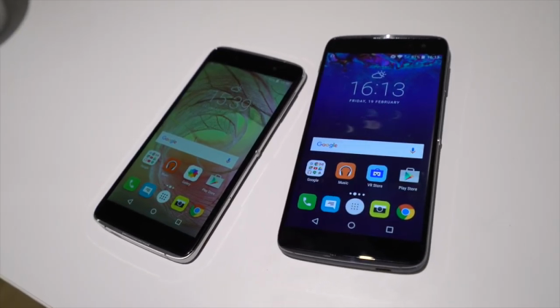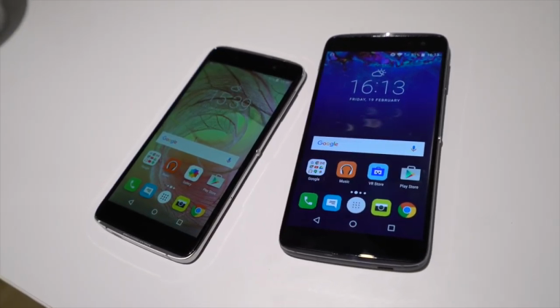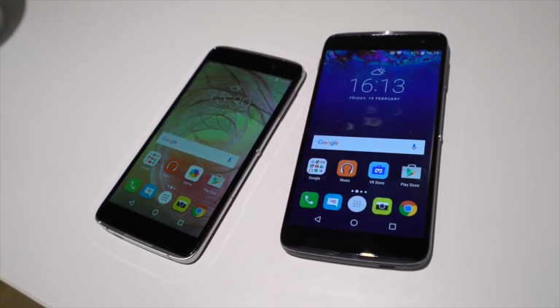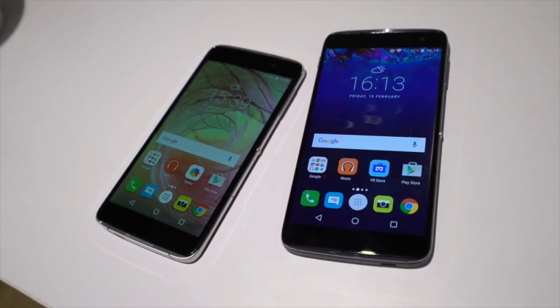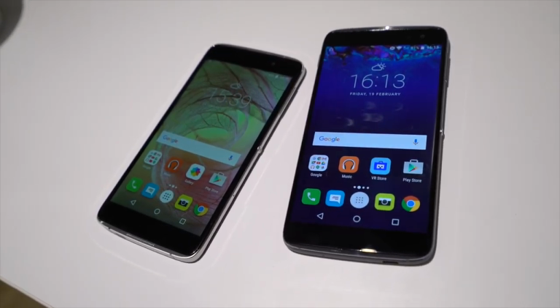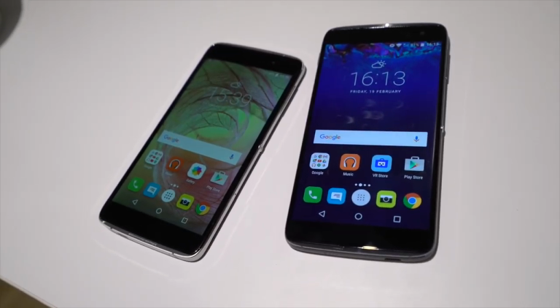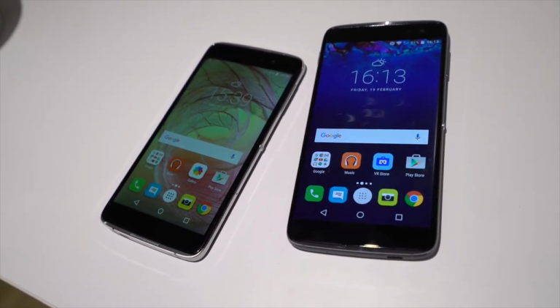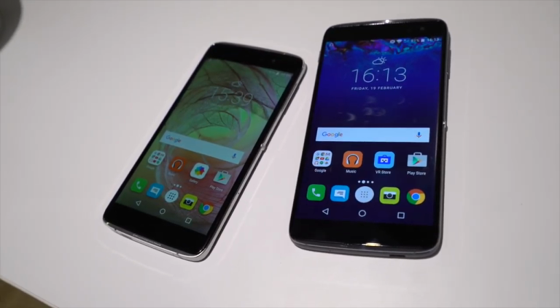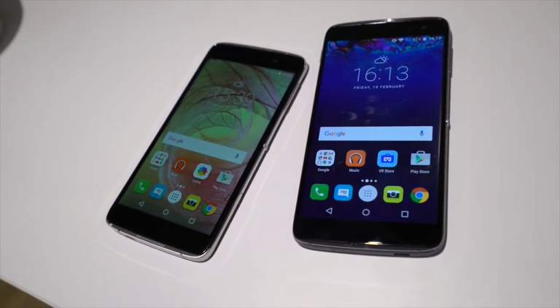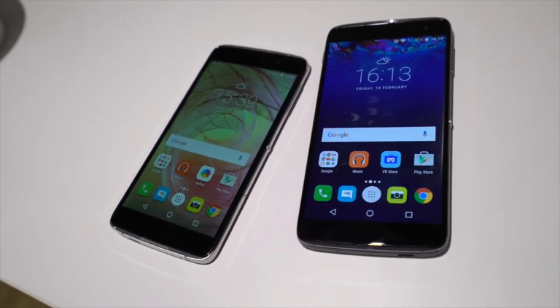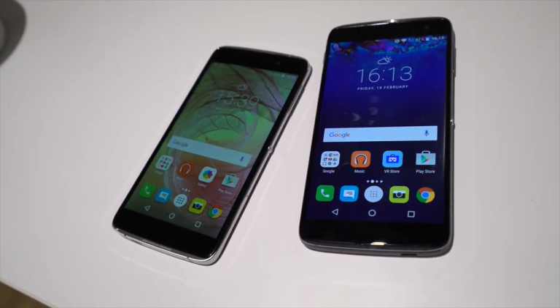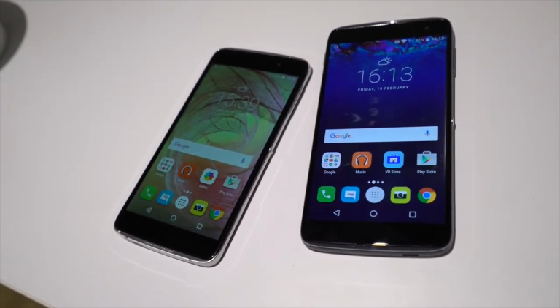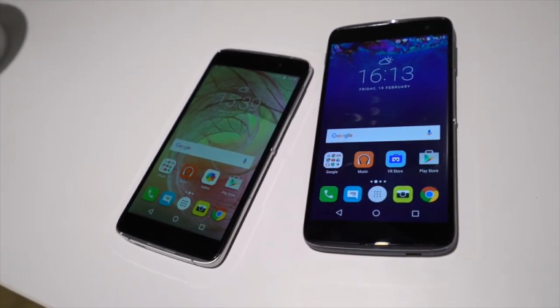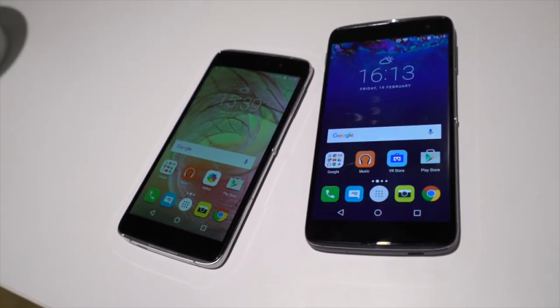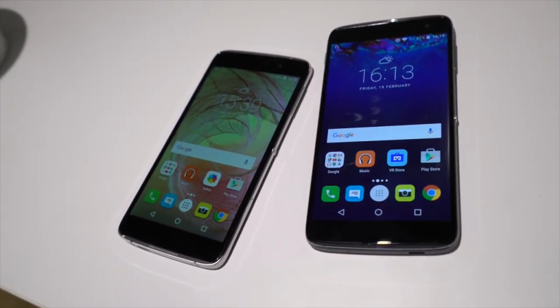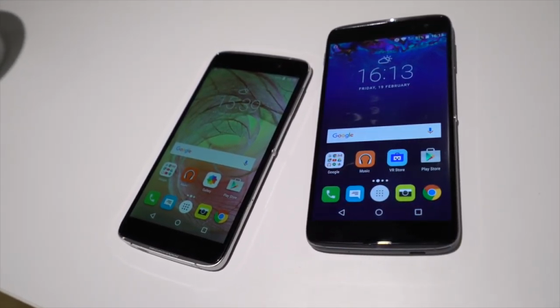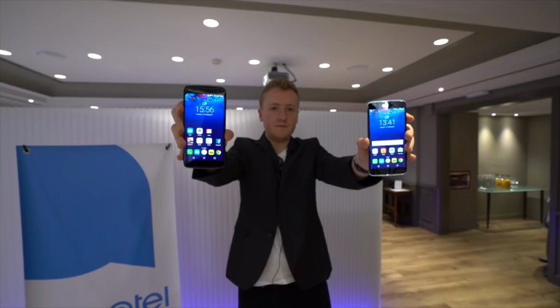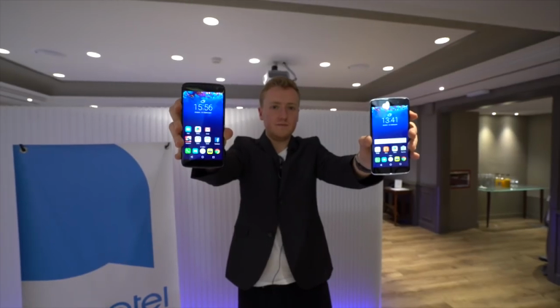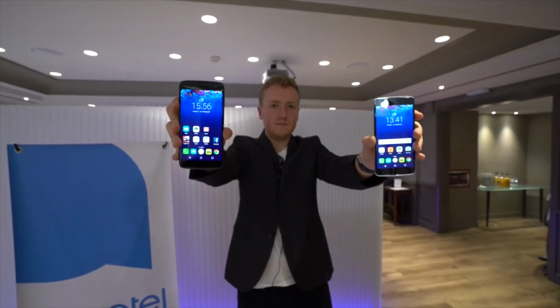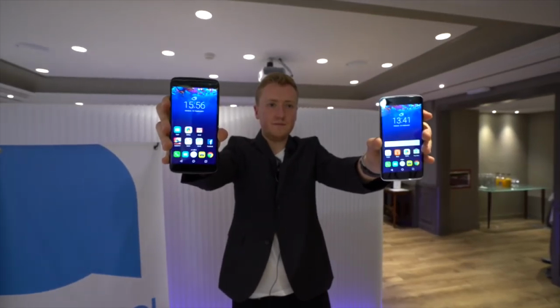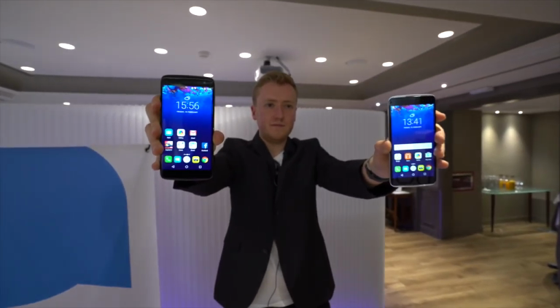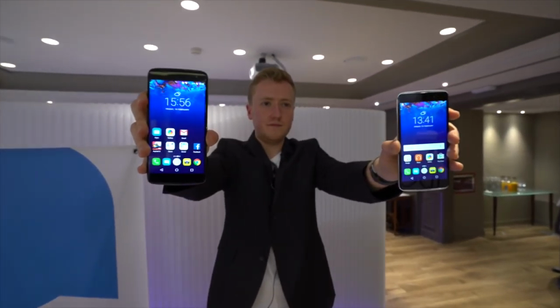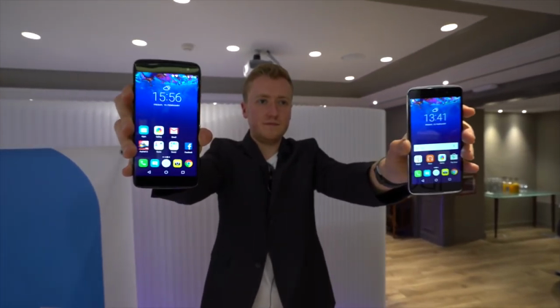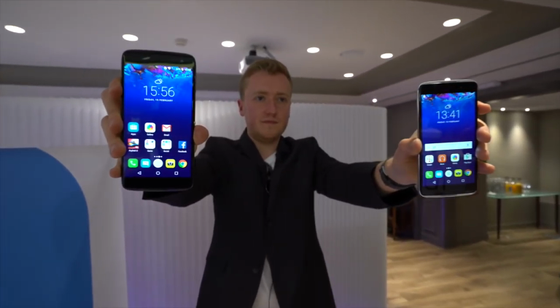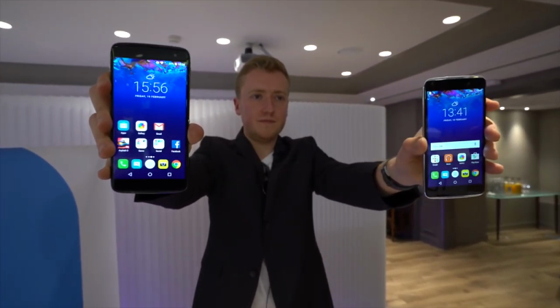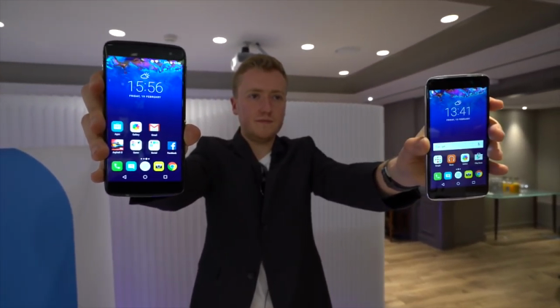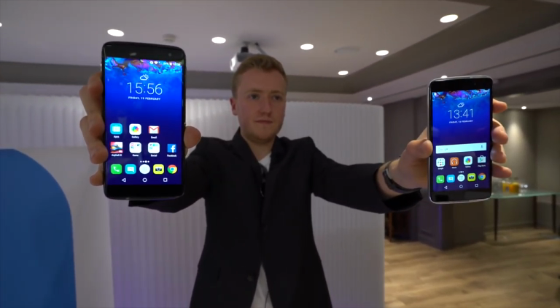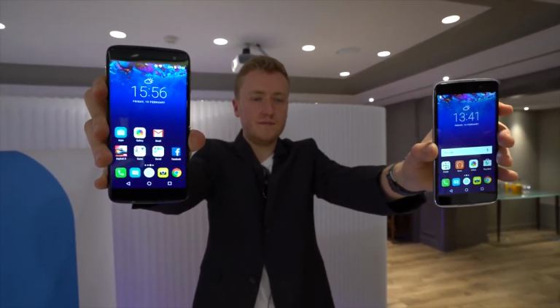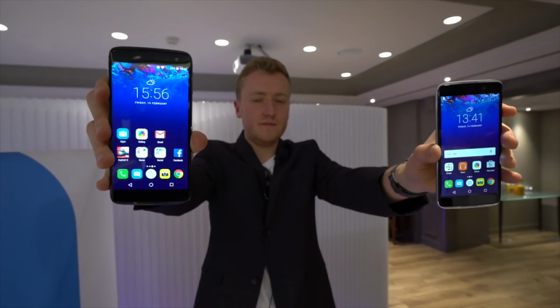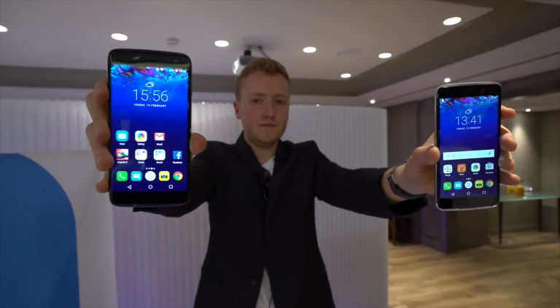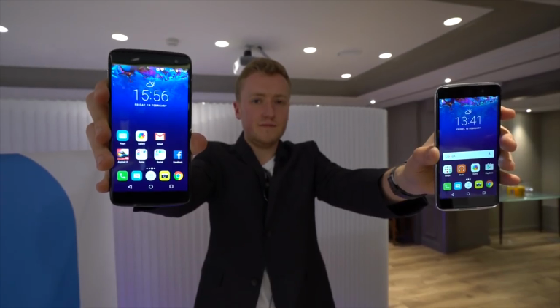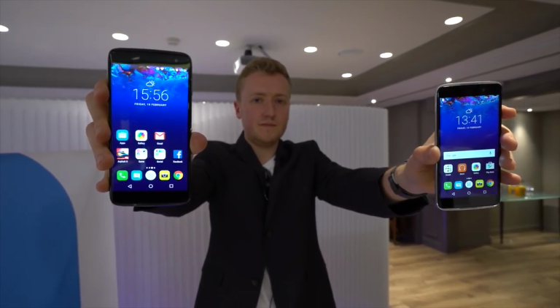That's a very quick first look at the Alcatel Idol 4 and 4S here at MWC. Thanks for watching.